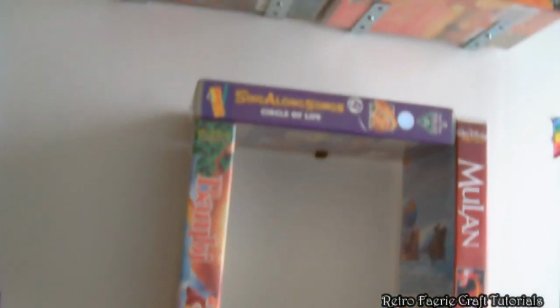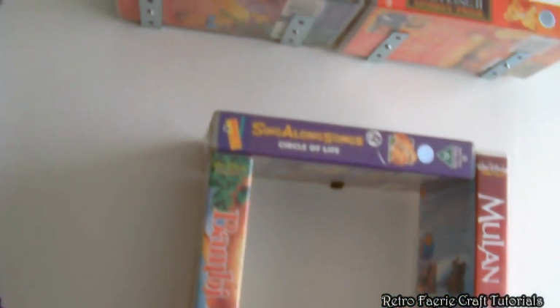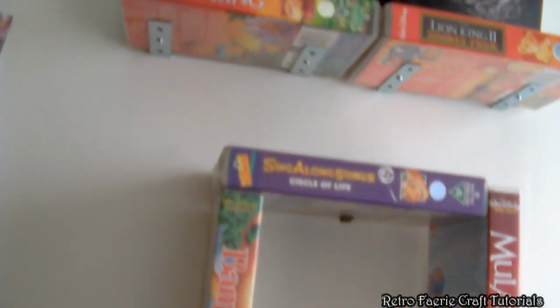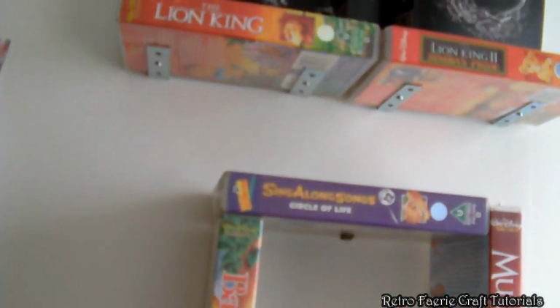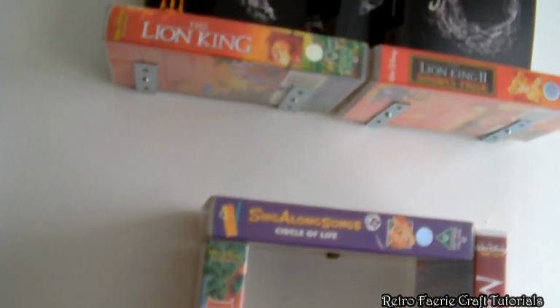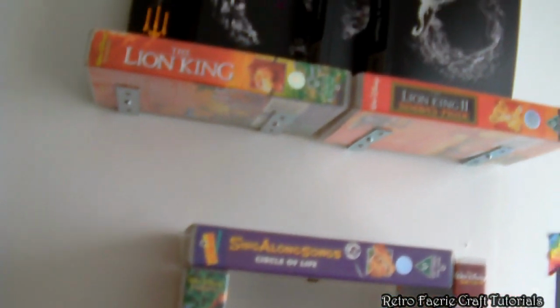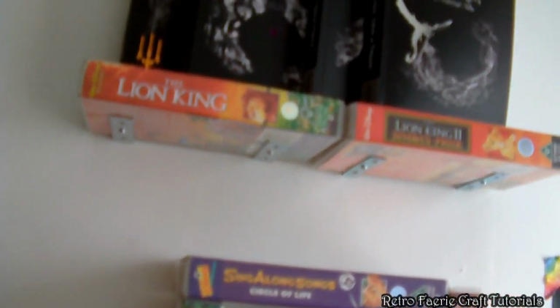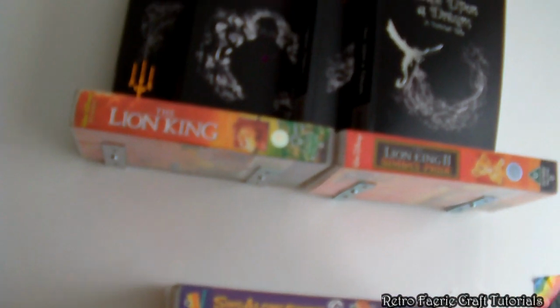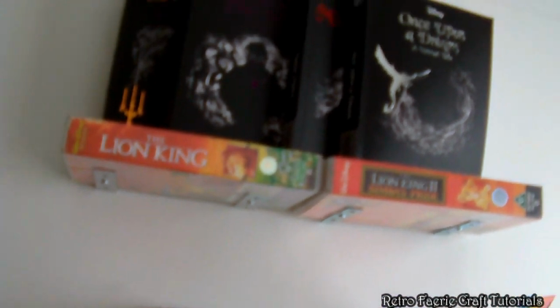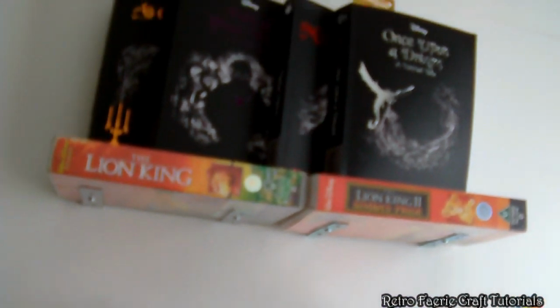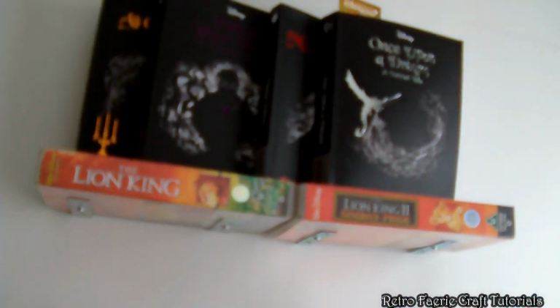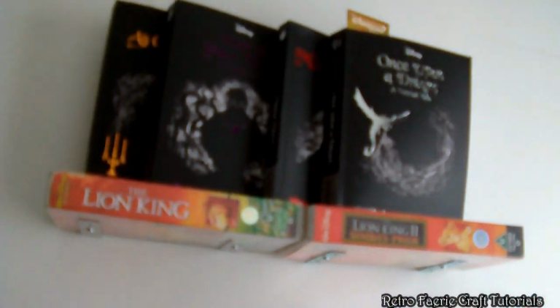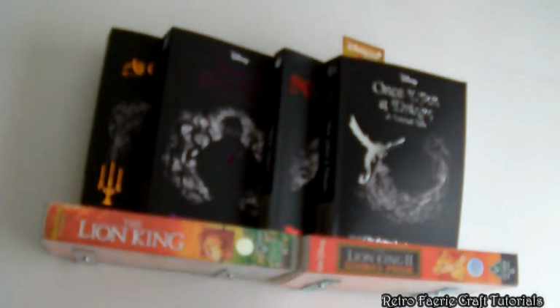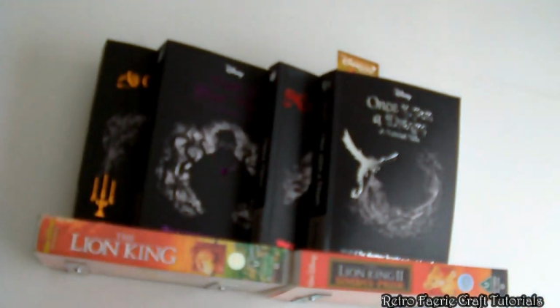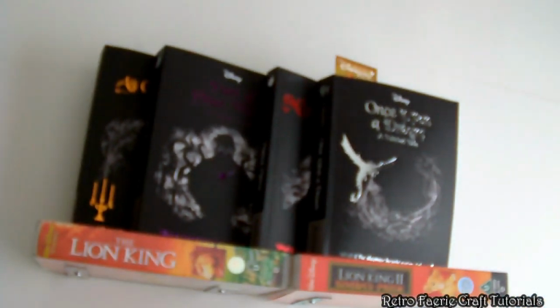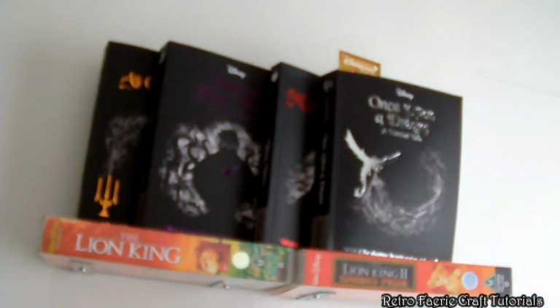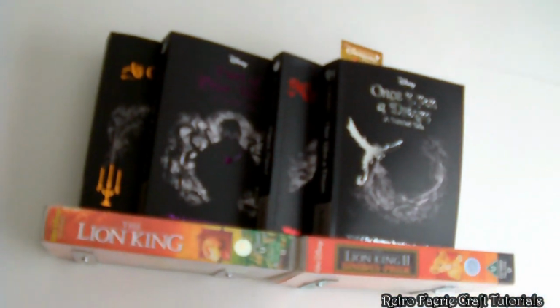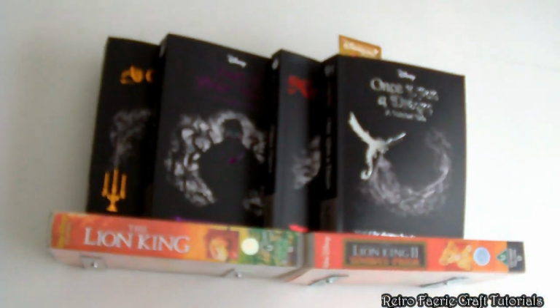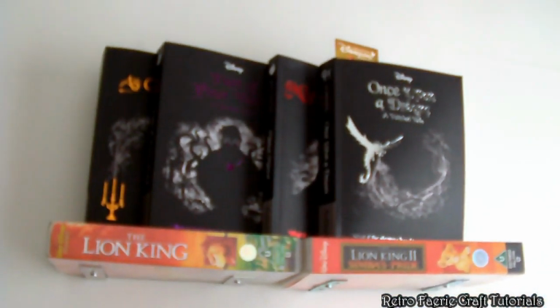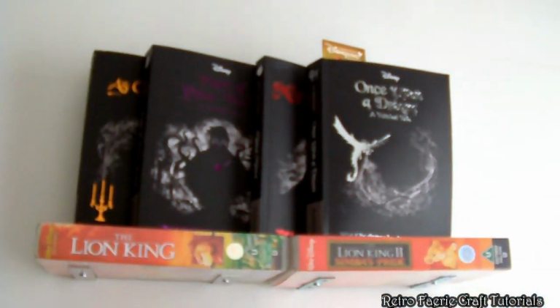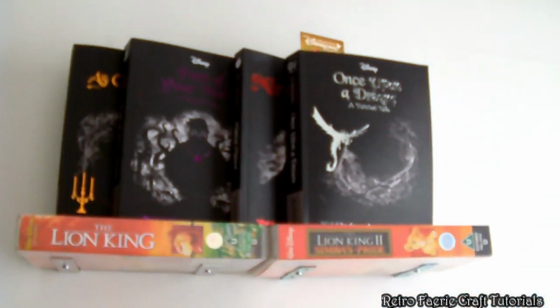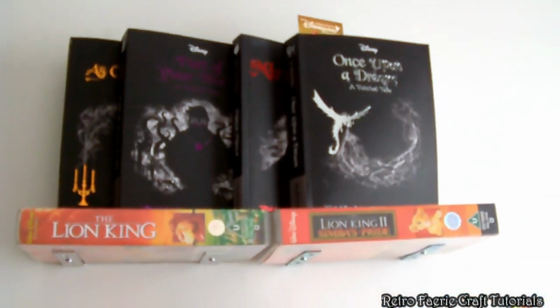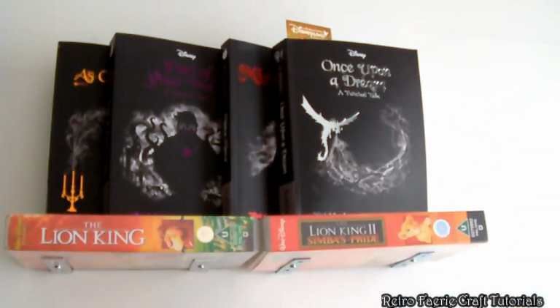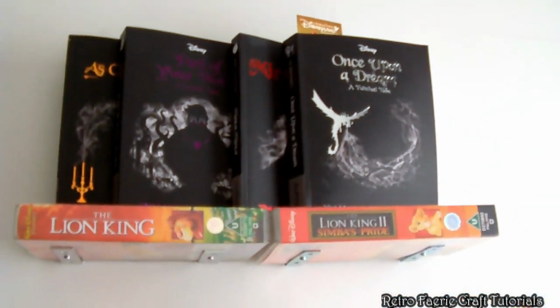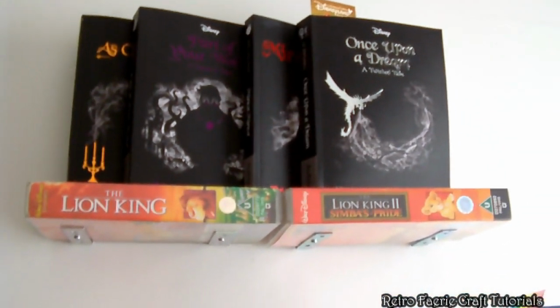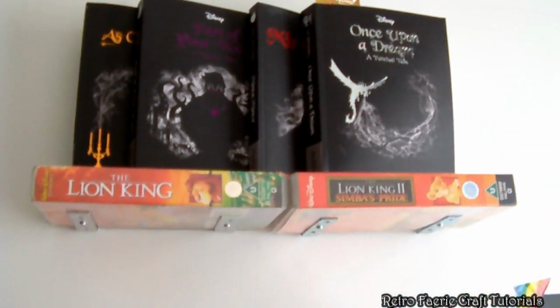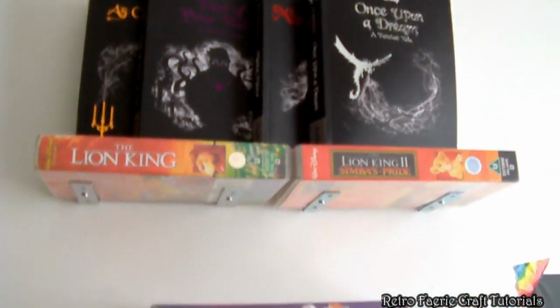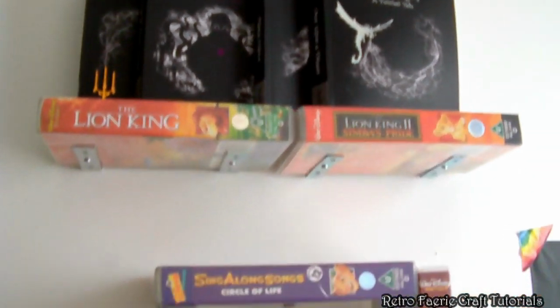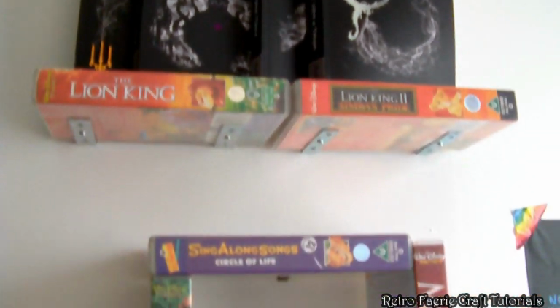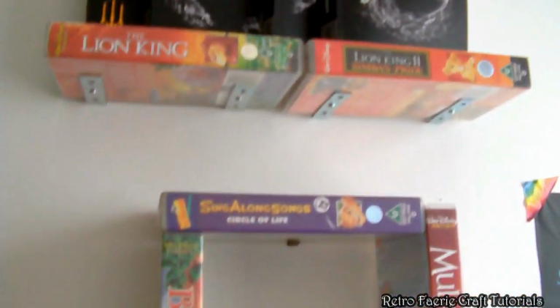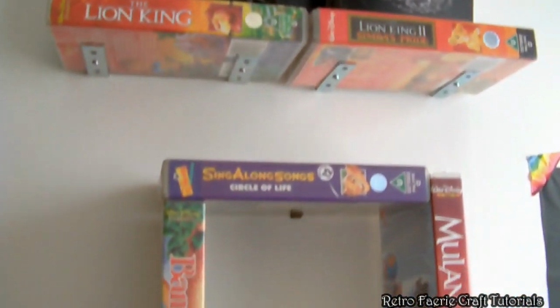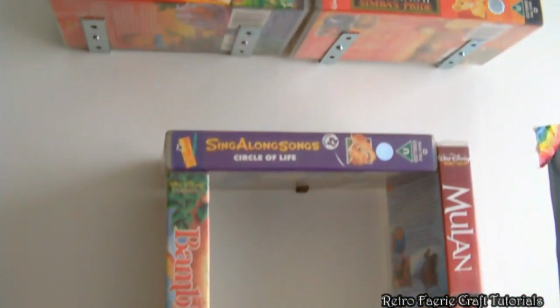And that's it, you're done! Let me know what you think of this one — it's just really simple but it's a really nice upcycled craft. Thanks for watching, bye!